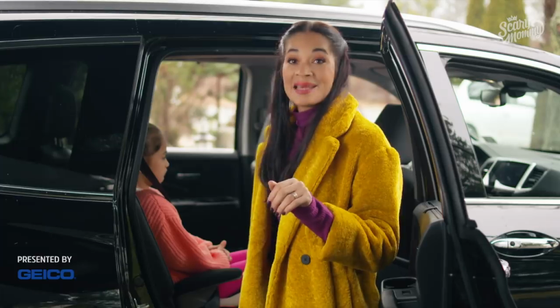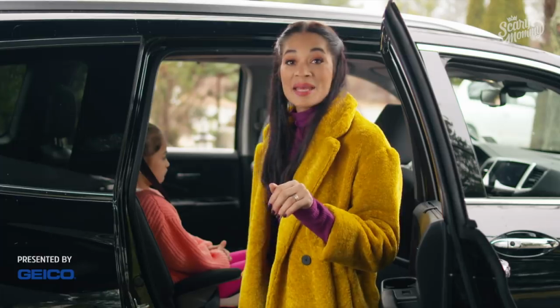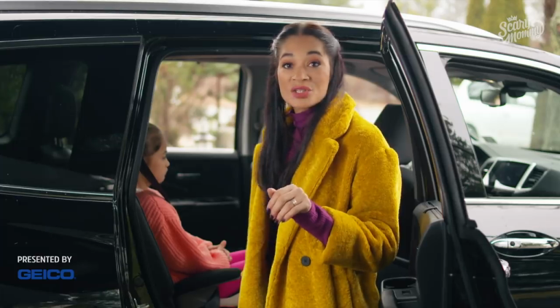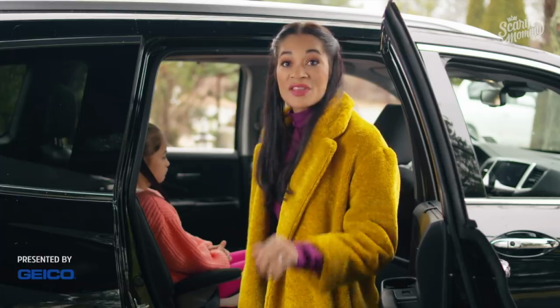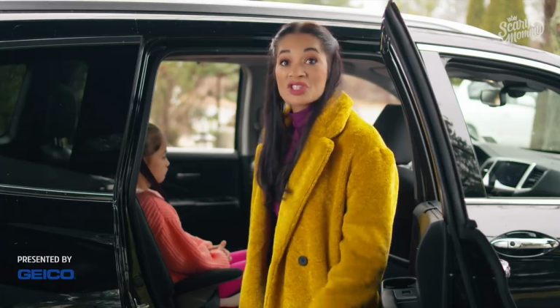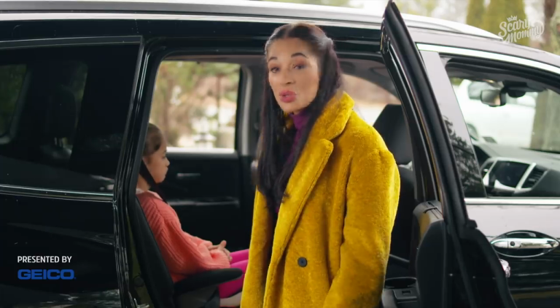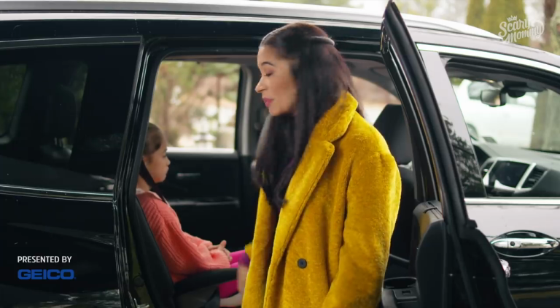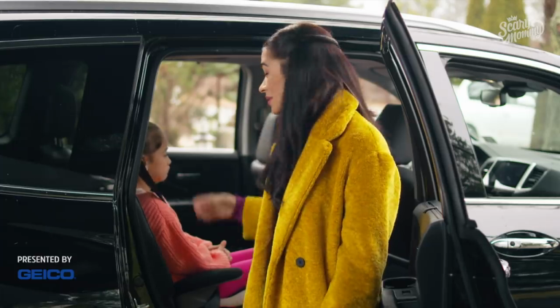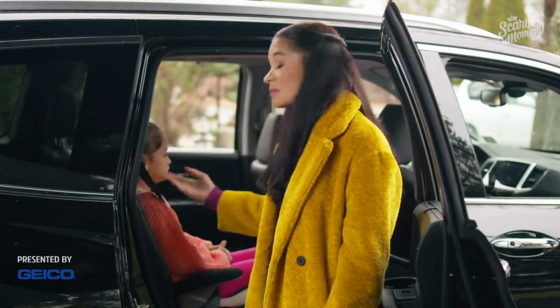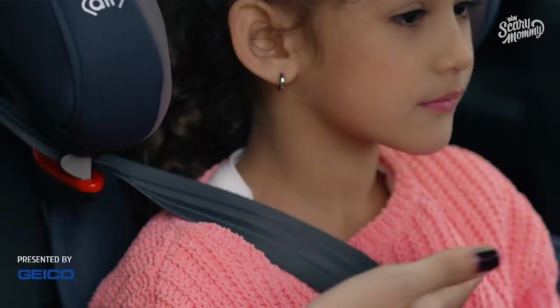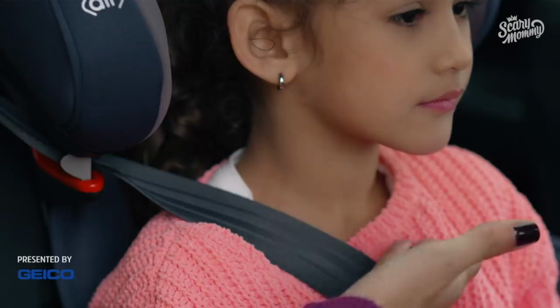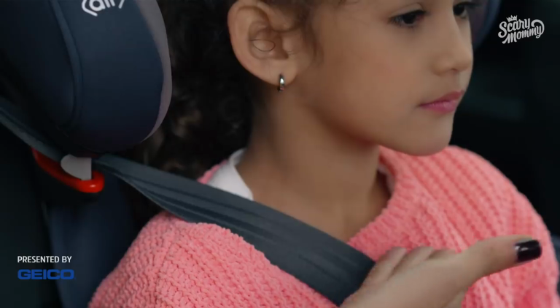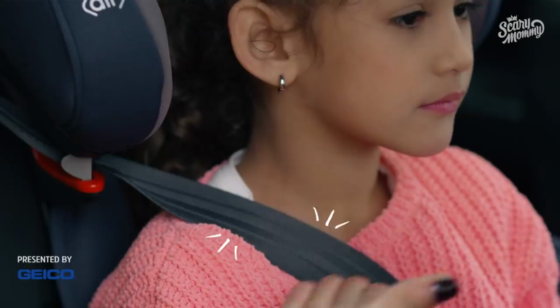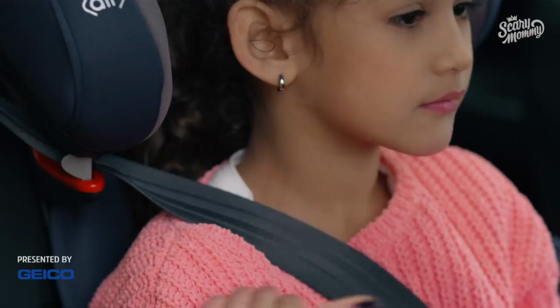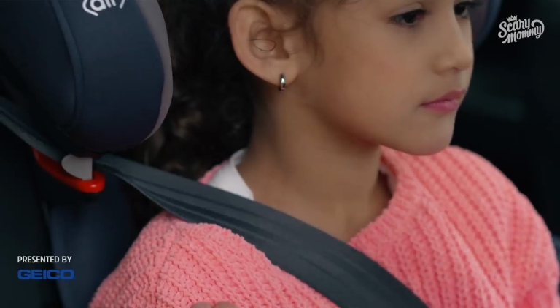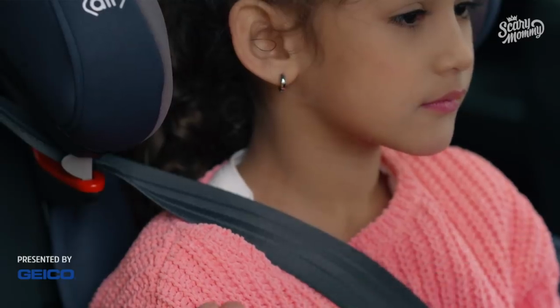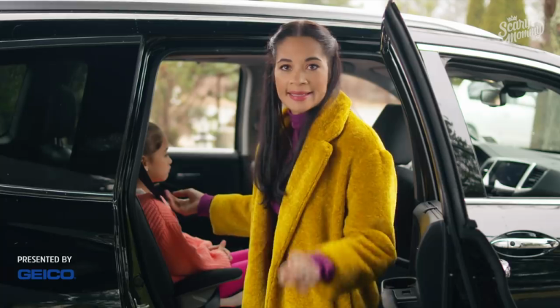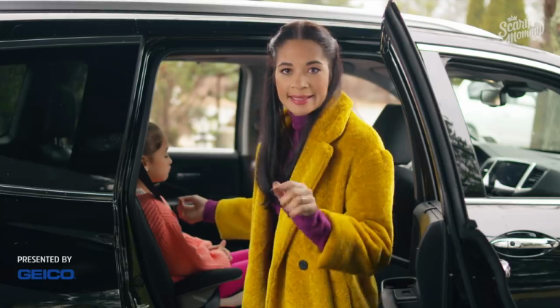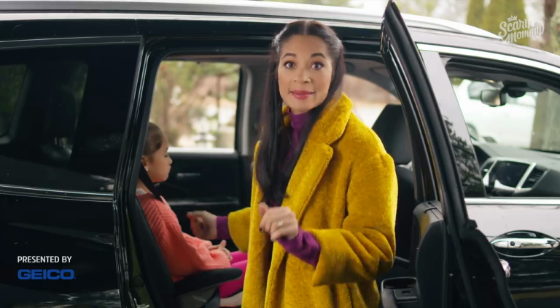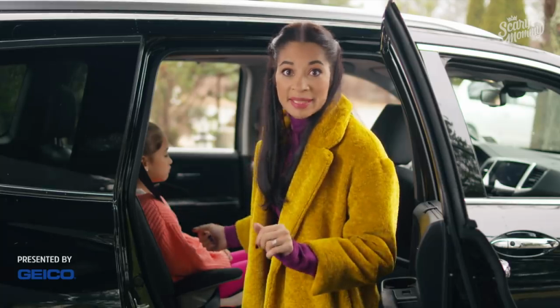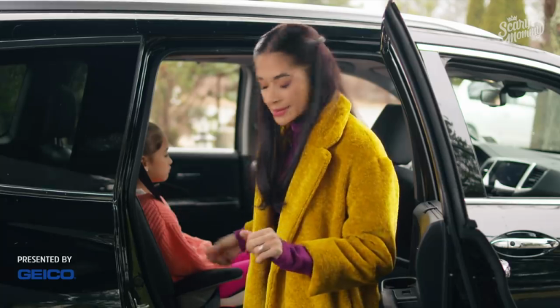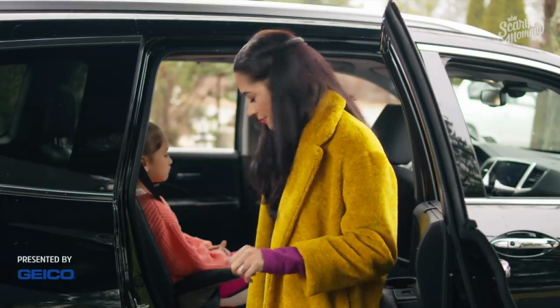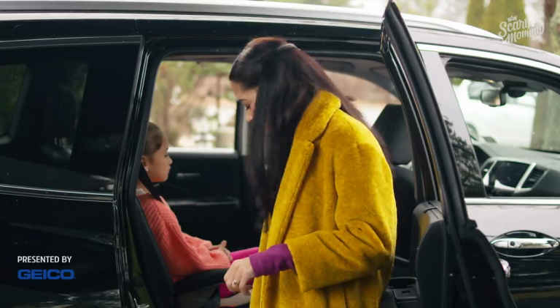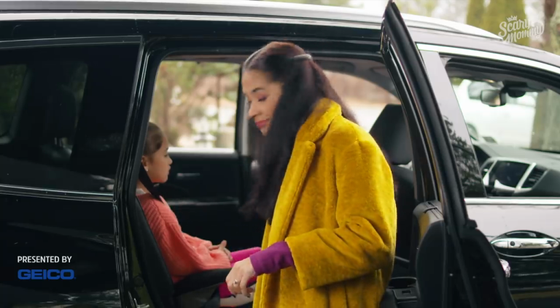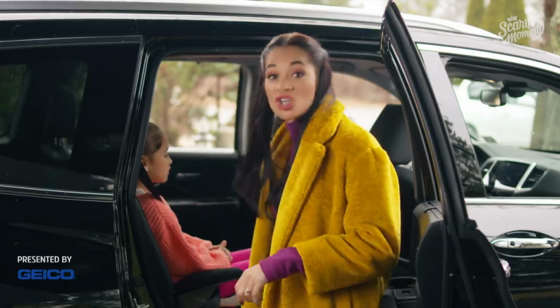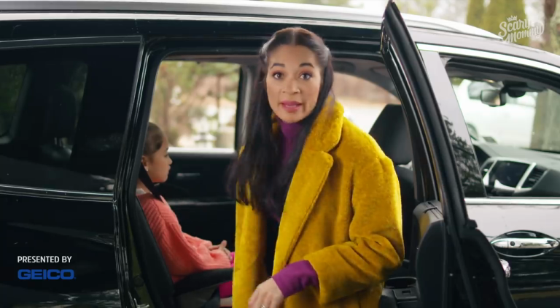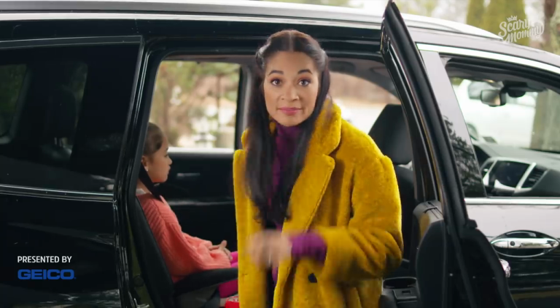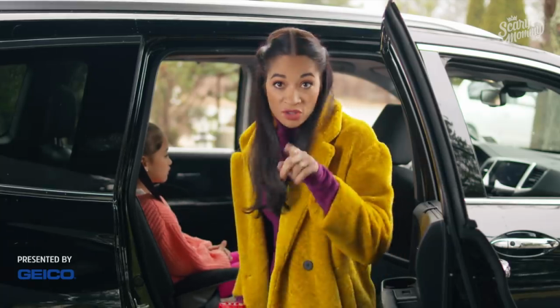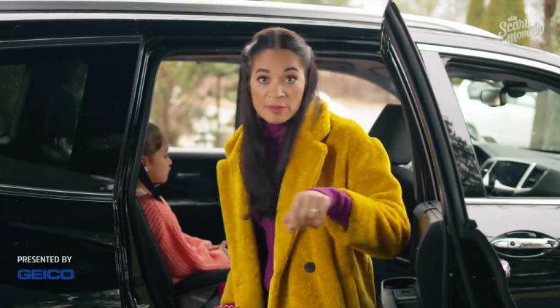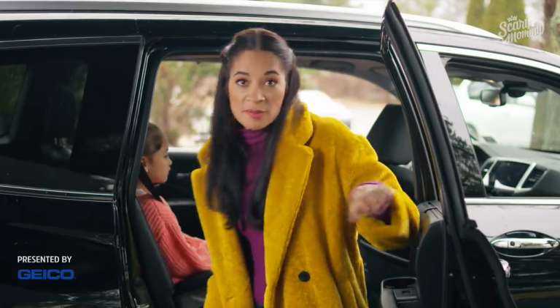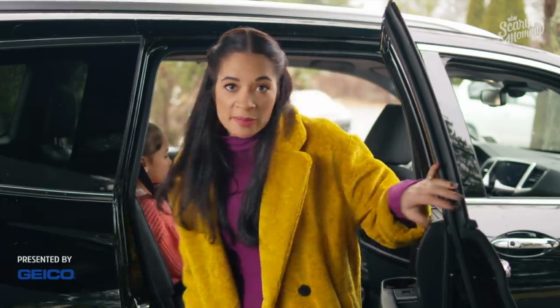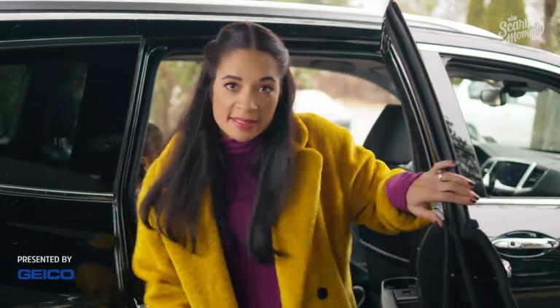And make sure that the shoulder belt is between the shoulder and the neck, not in the pits. Girl, bye. You've been momsplained.